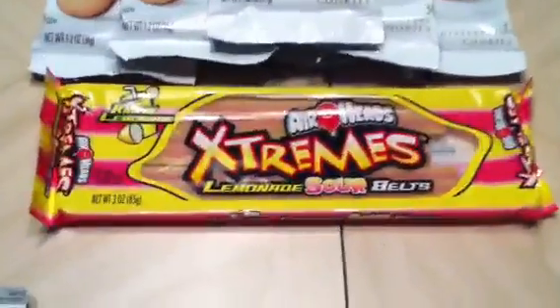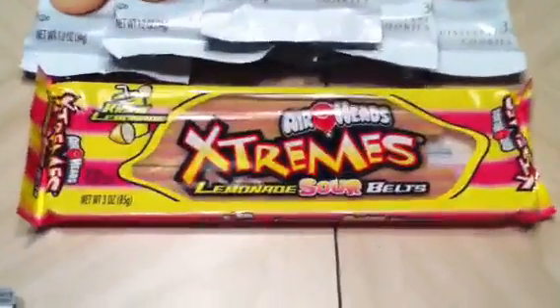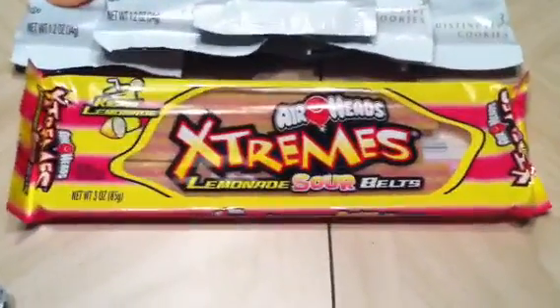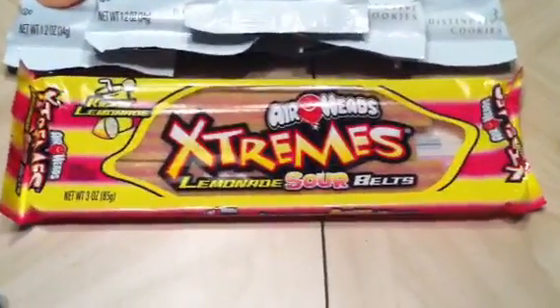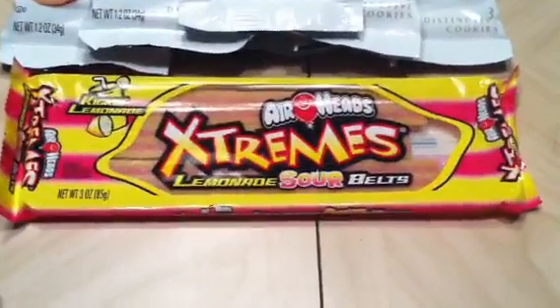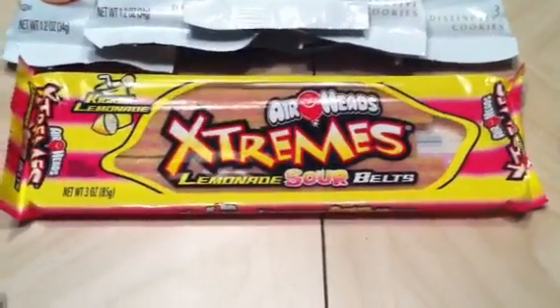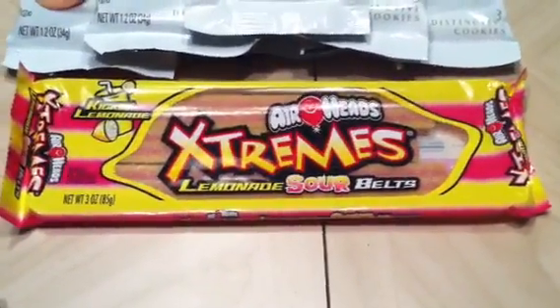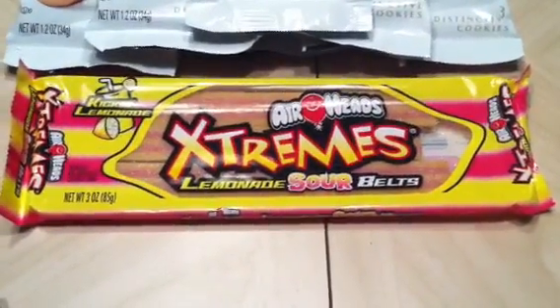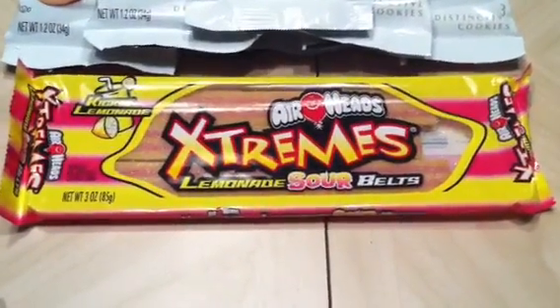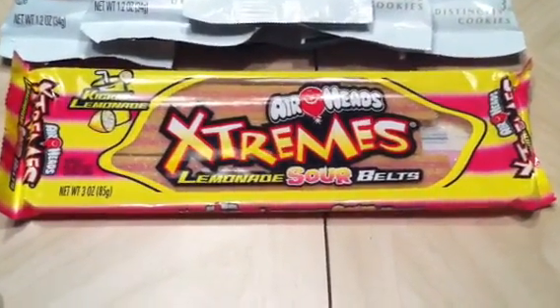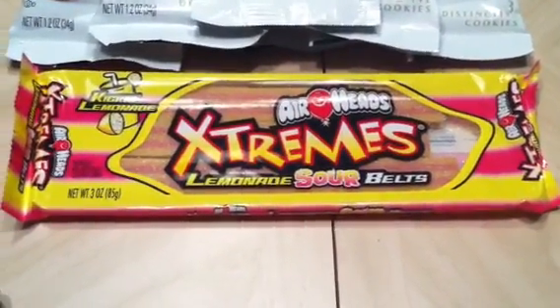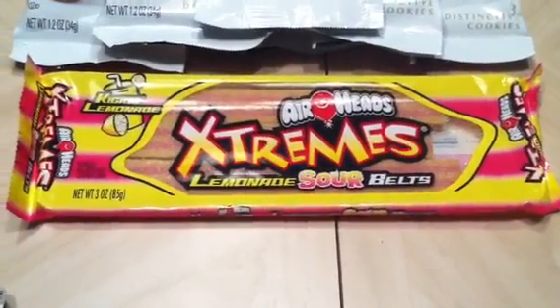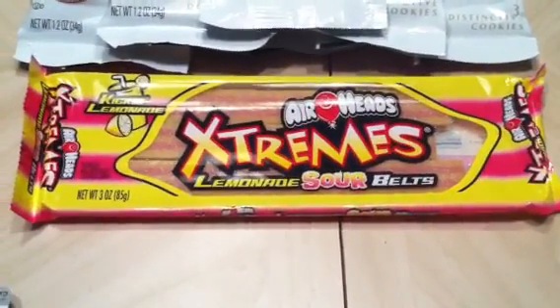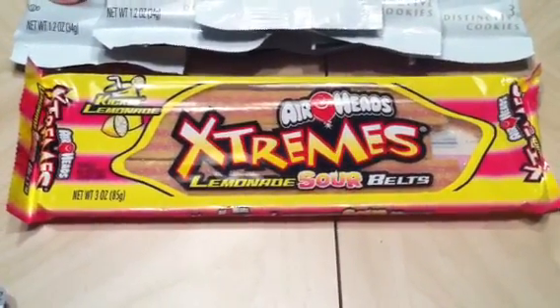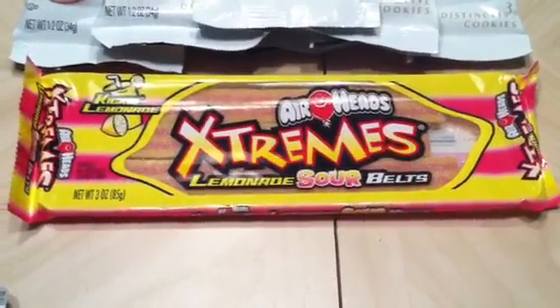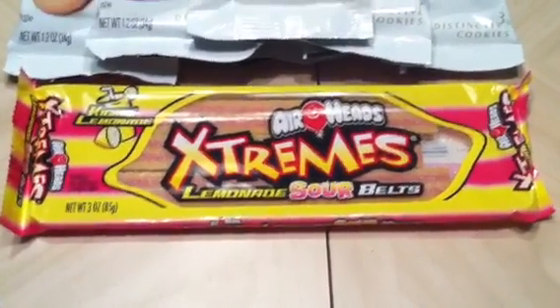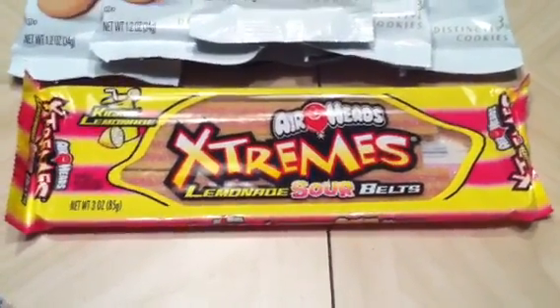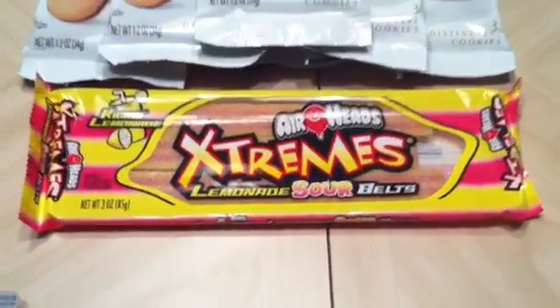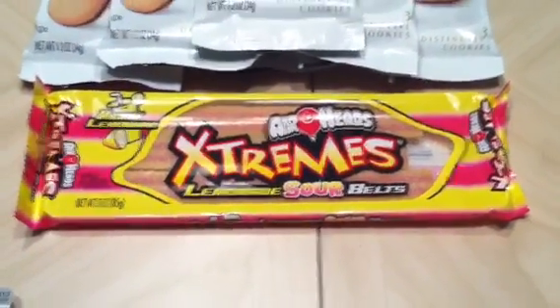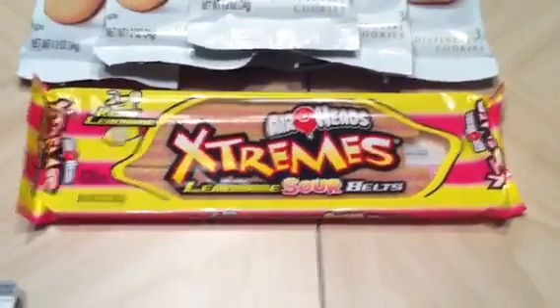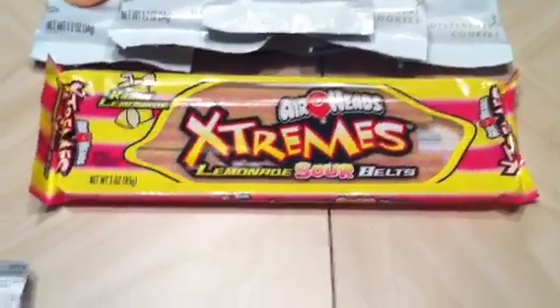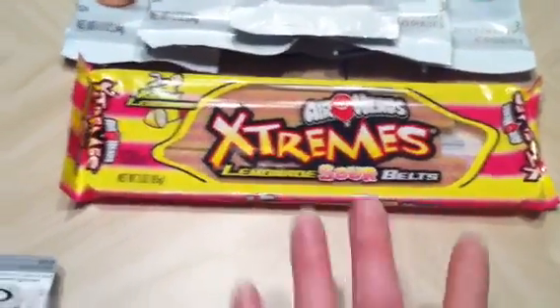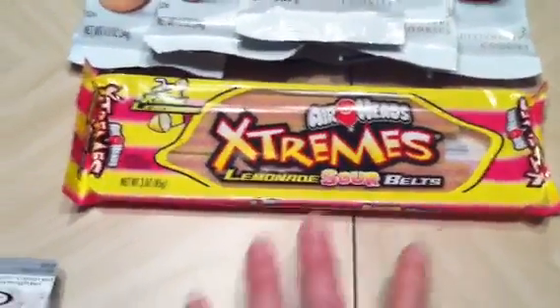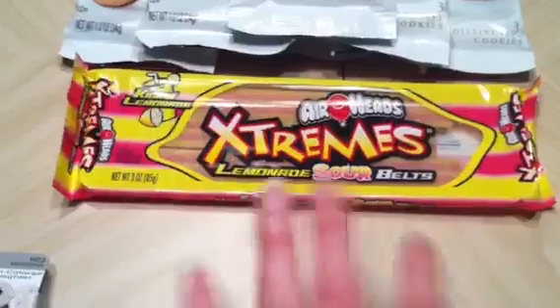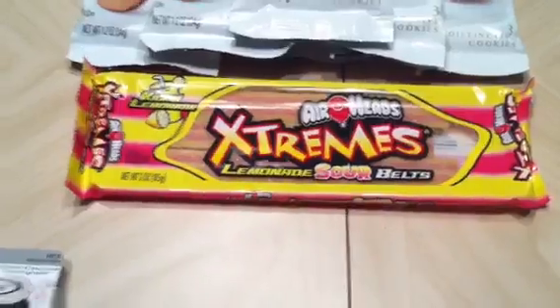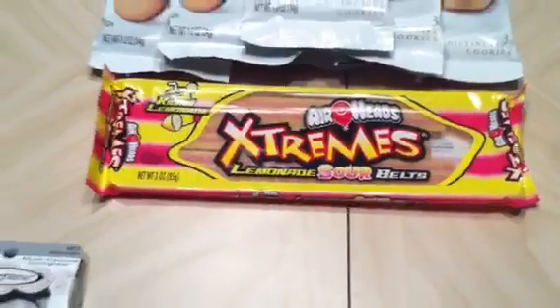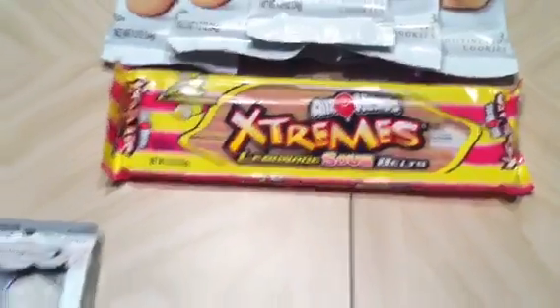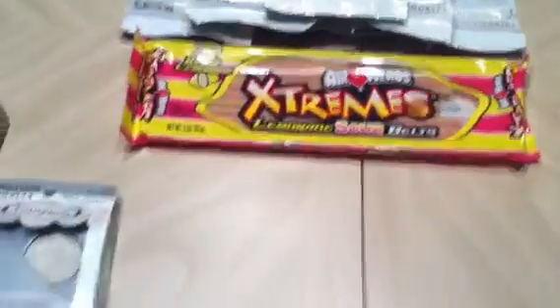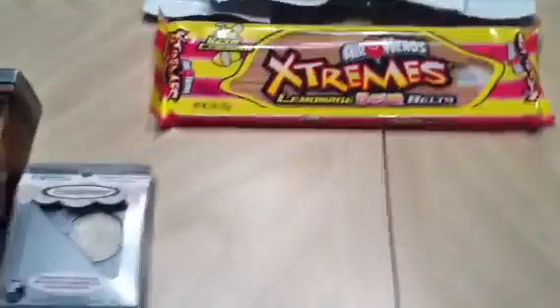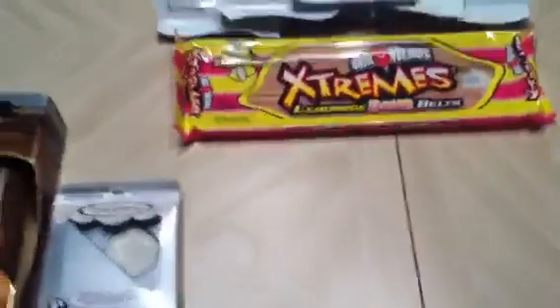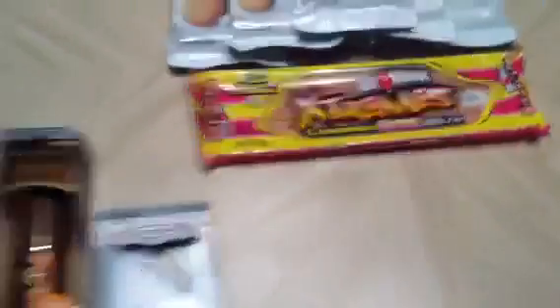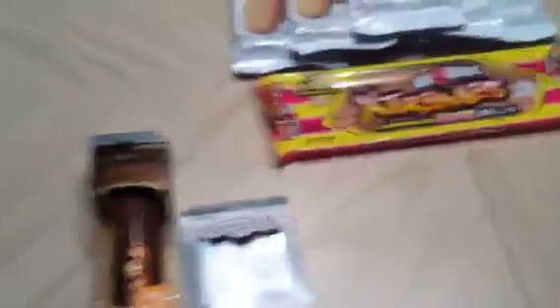These Airheads Extremes were on clearance for $0.37. My son asked me if he could have them, and I said yes because he's a sweetheart.